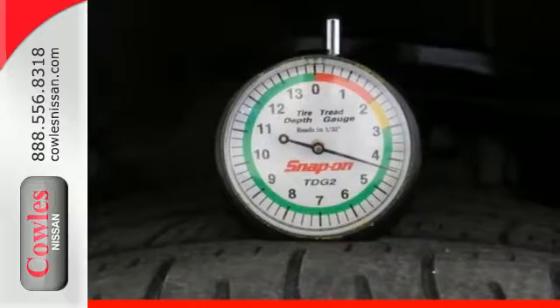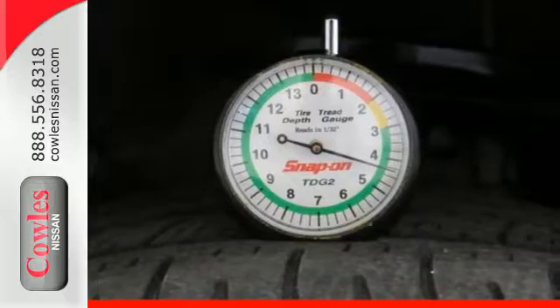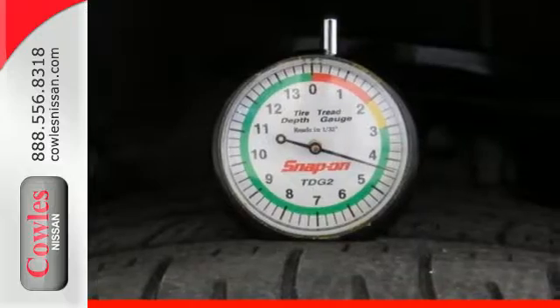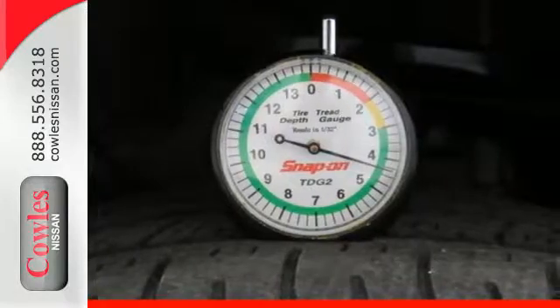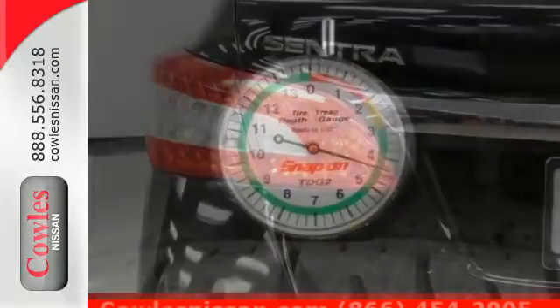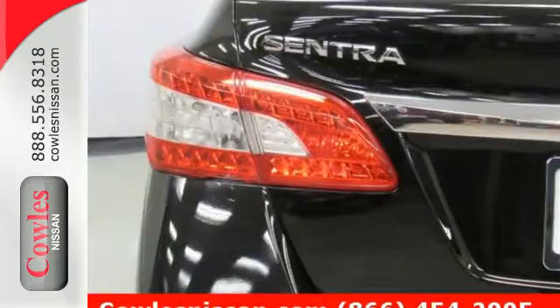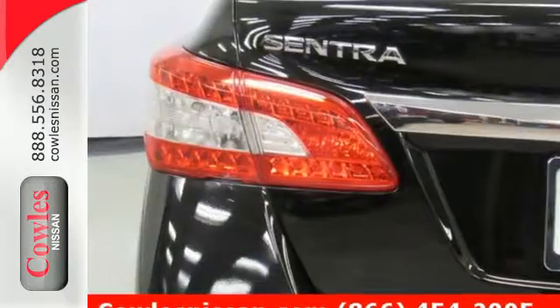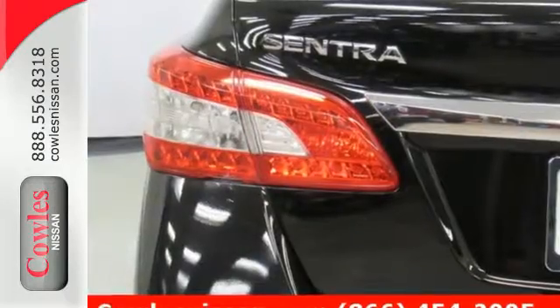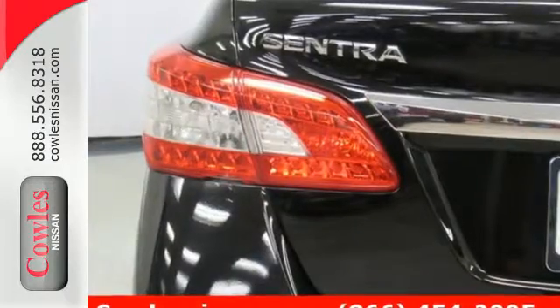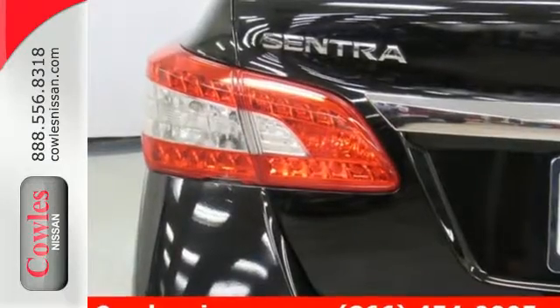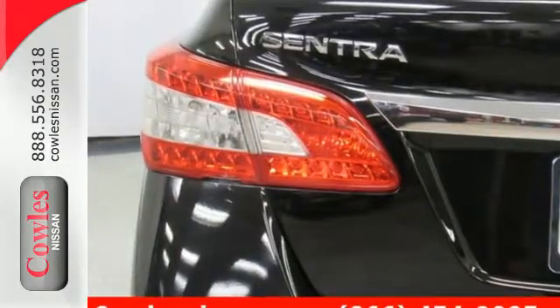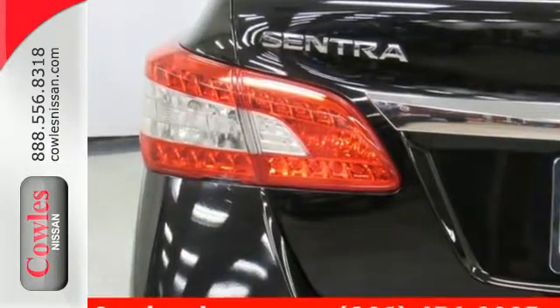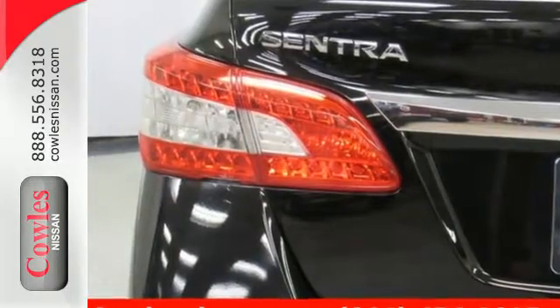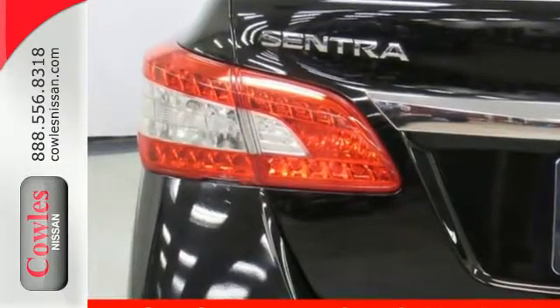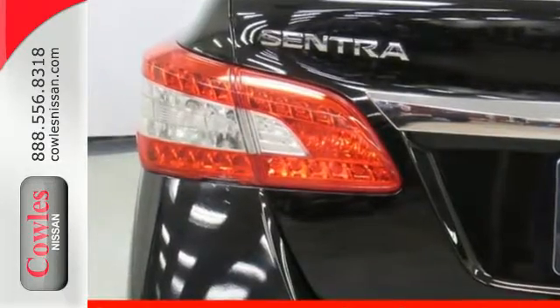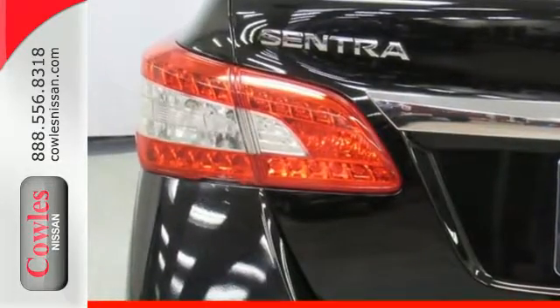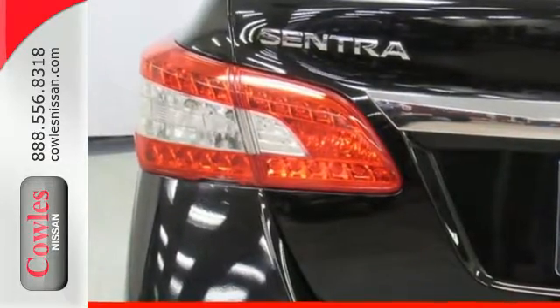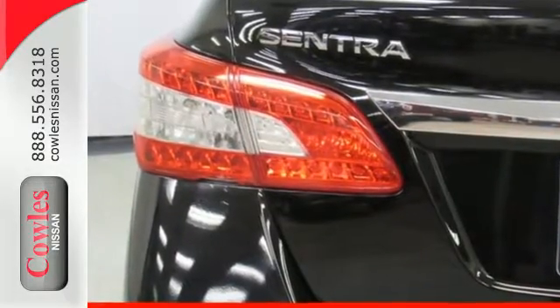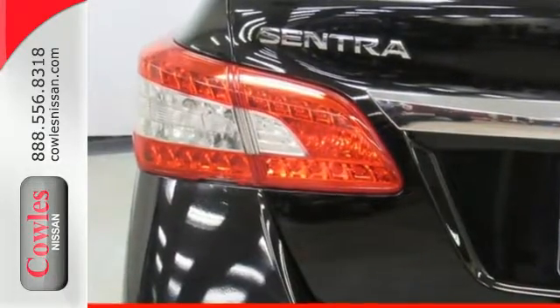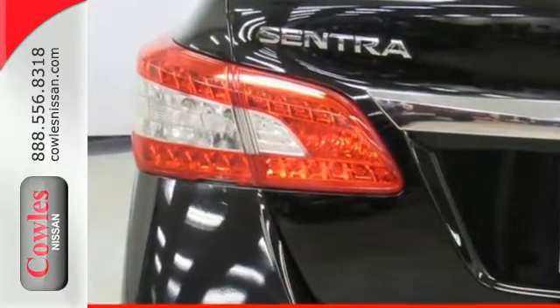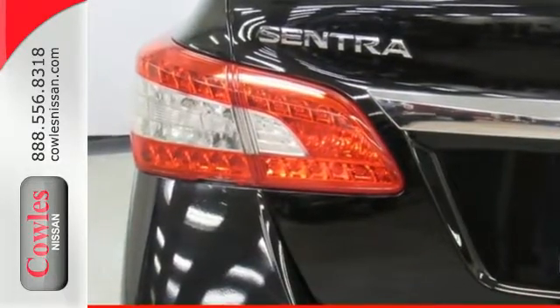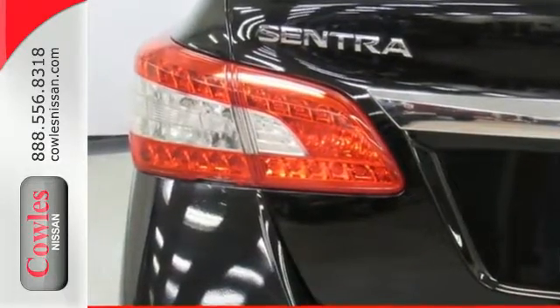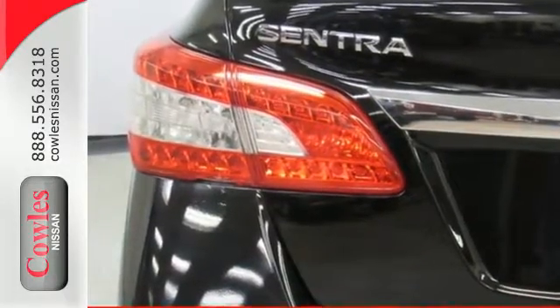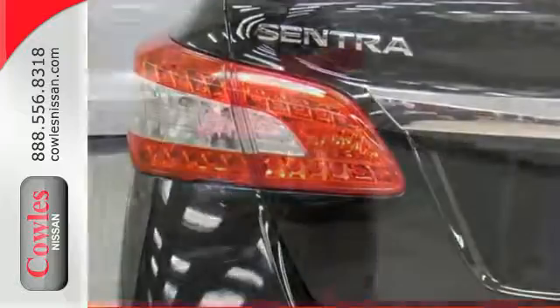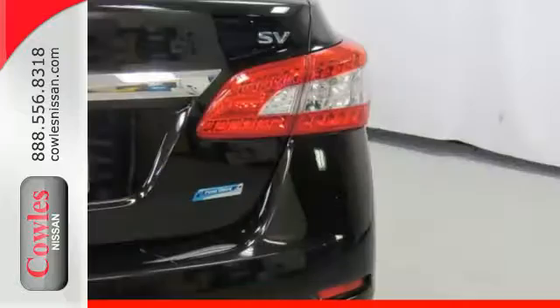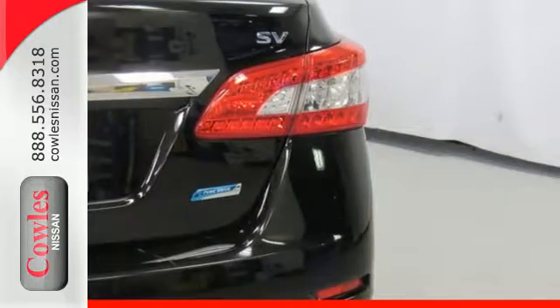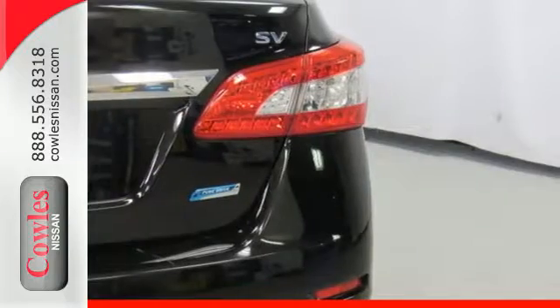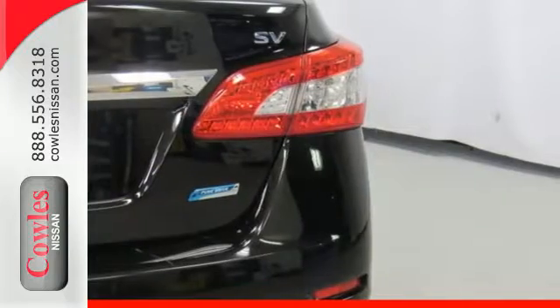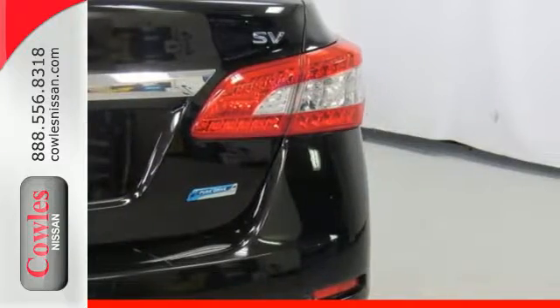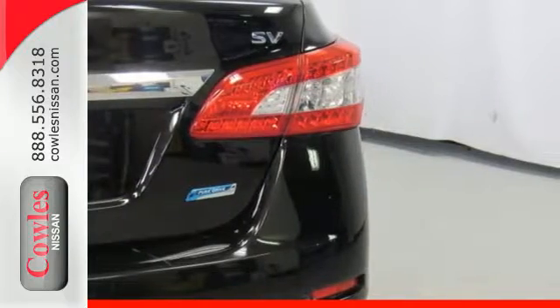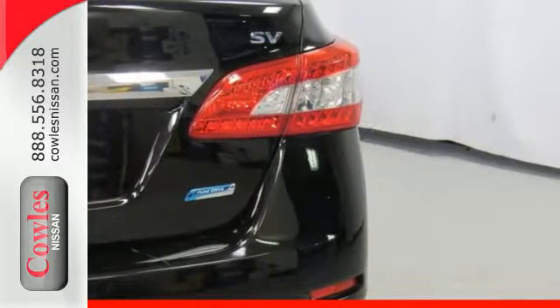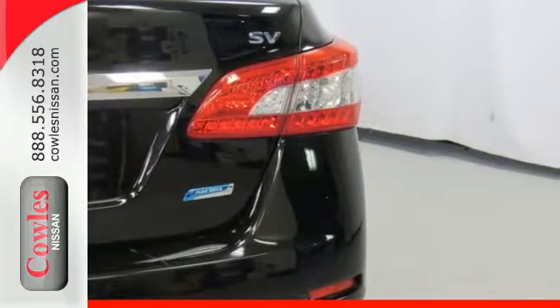This Sentra also provides road safety, with features like stability and traction control, multiple airbags and anti-lock brakes.